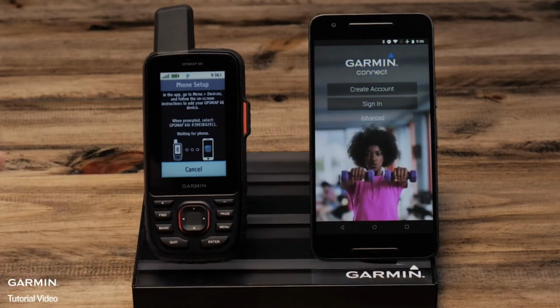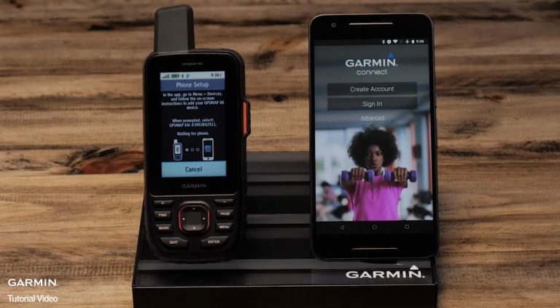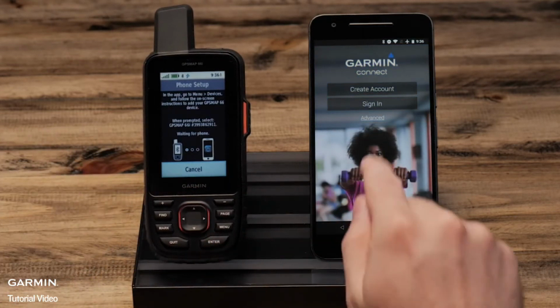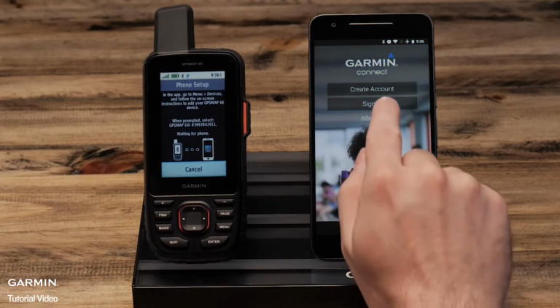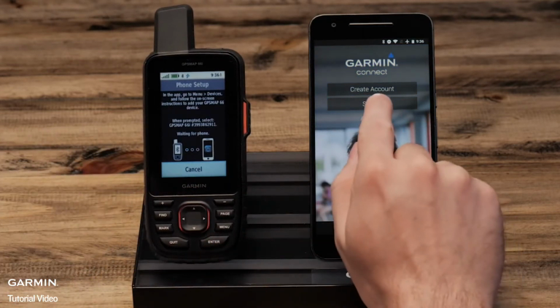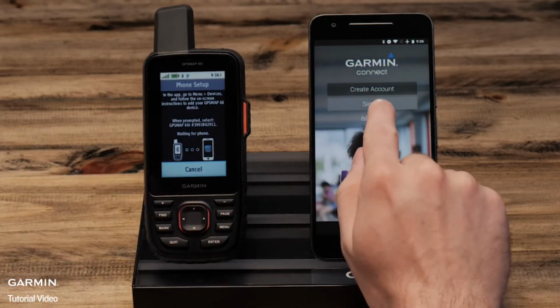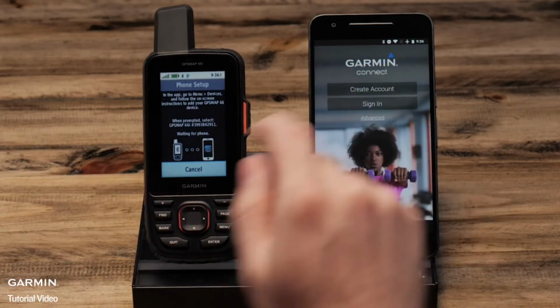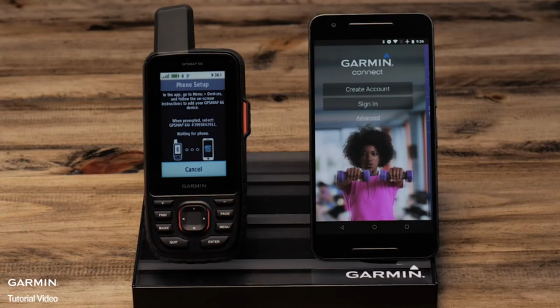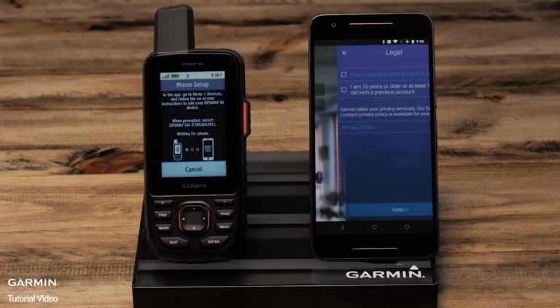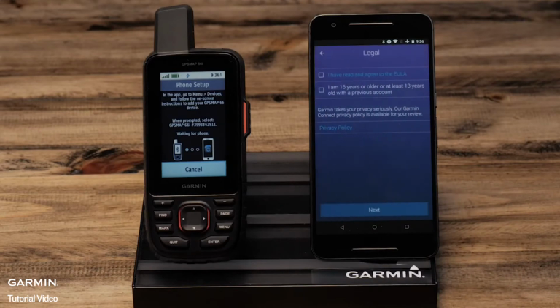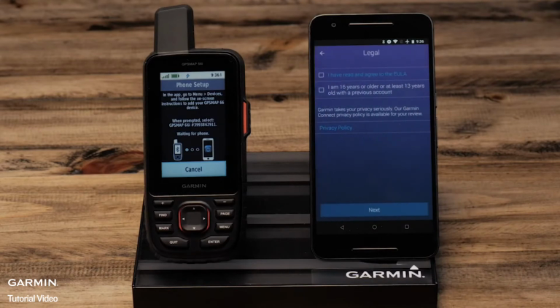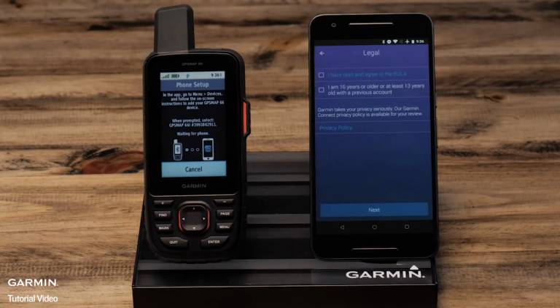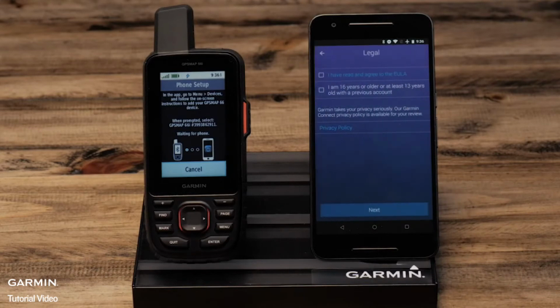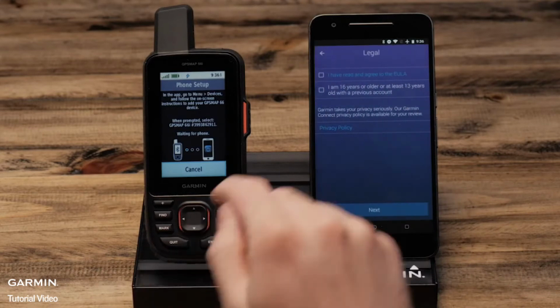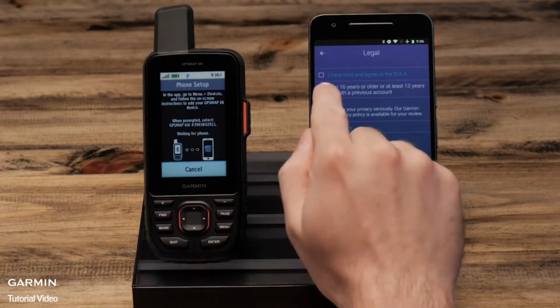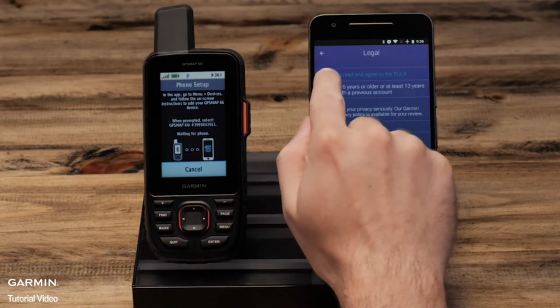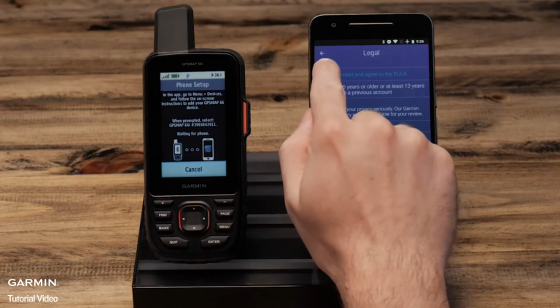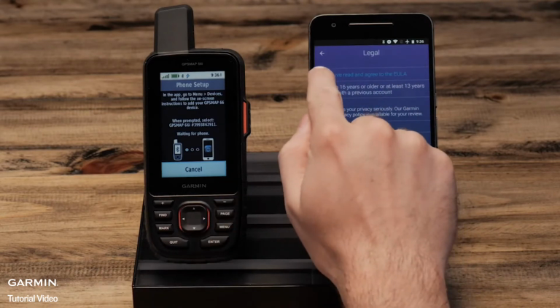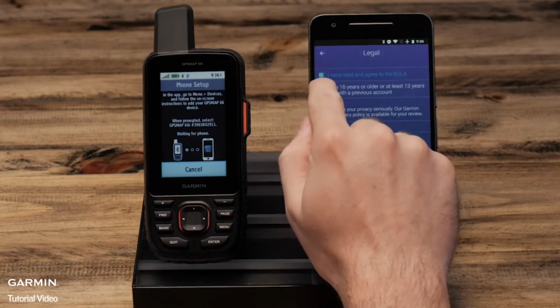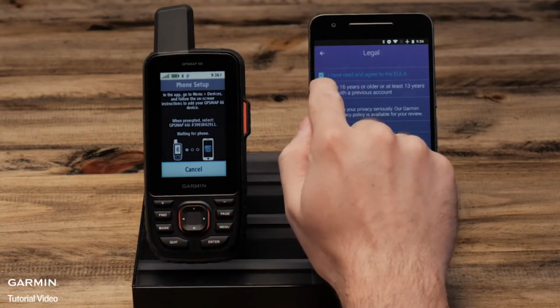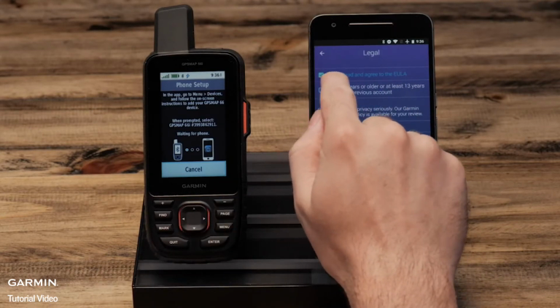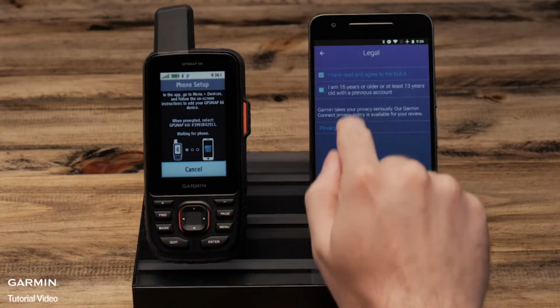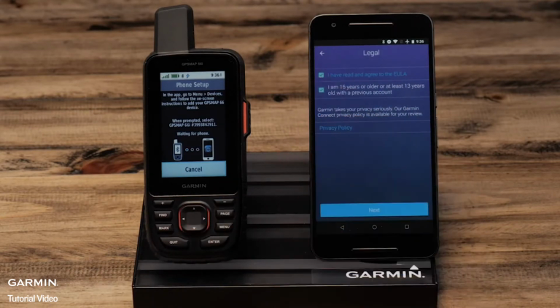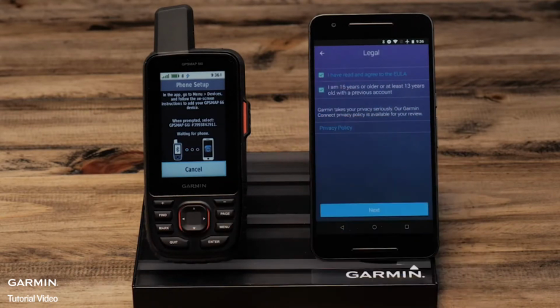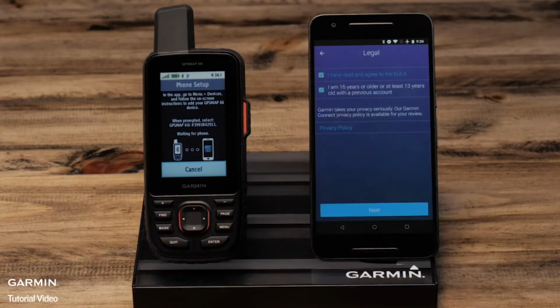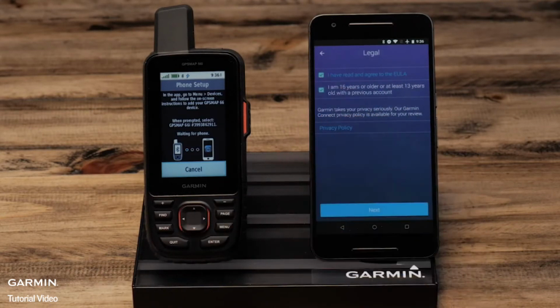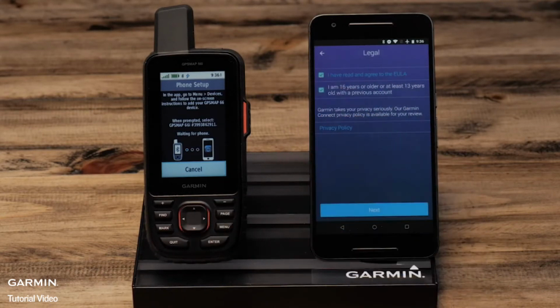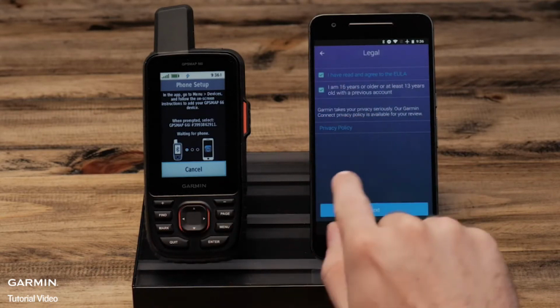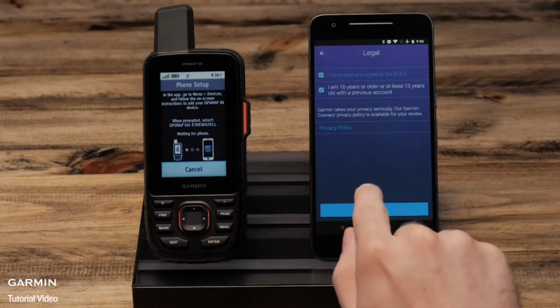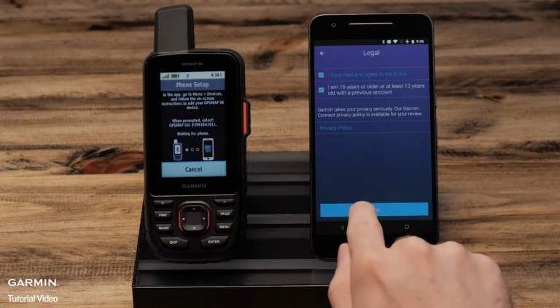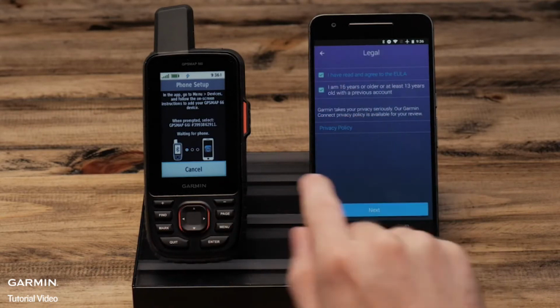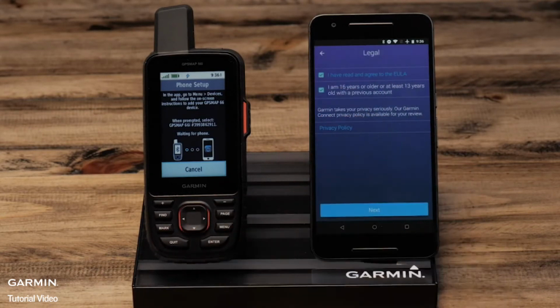Select sign in and check each box, then select next.